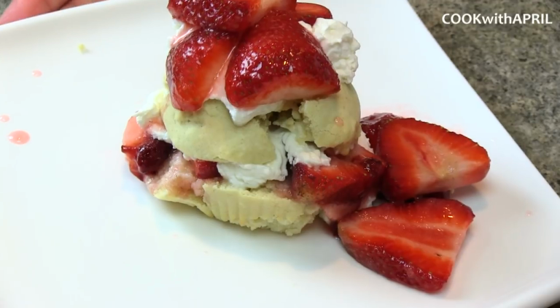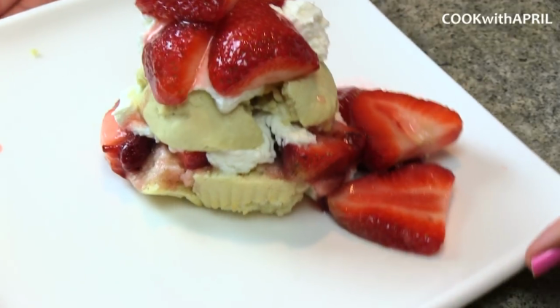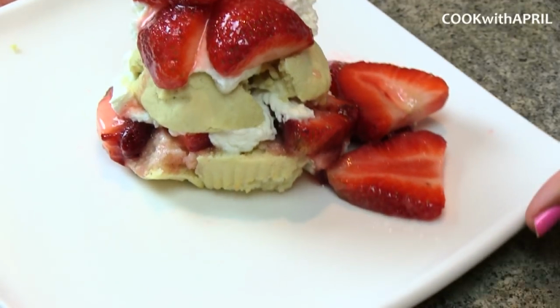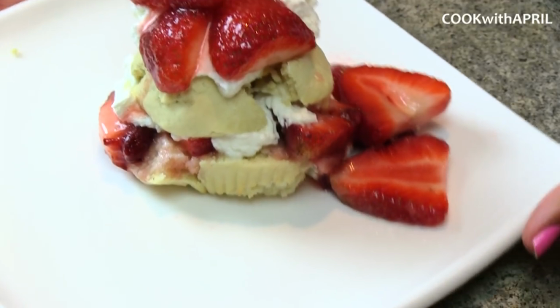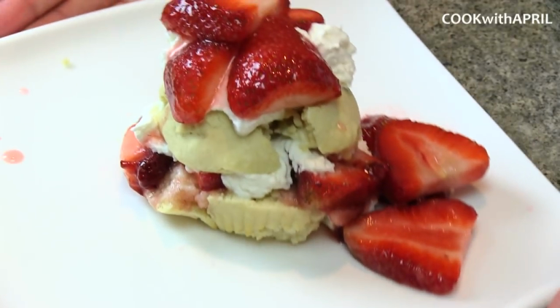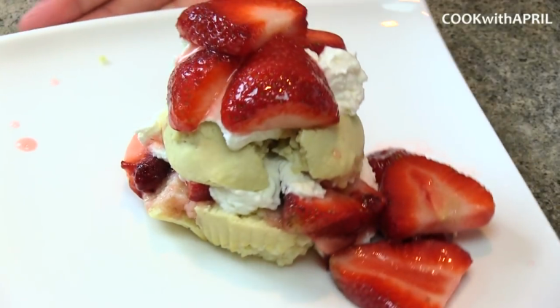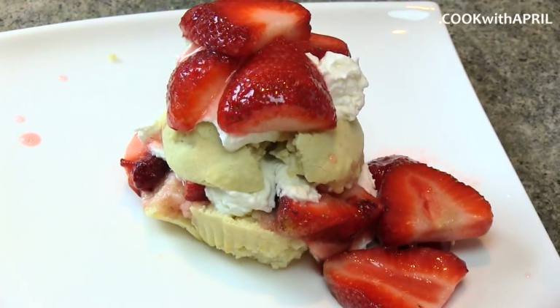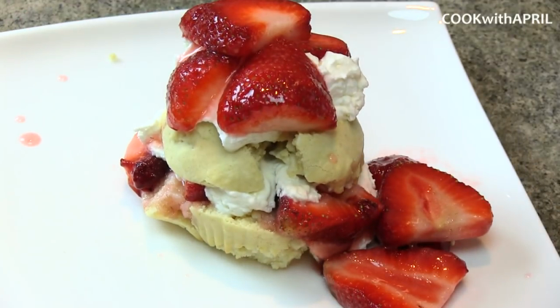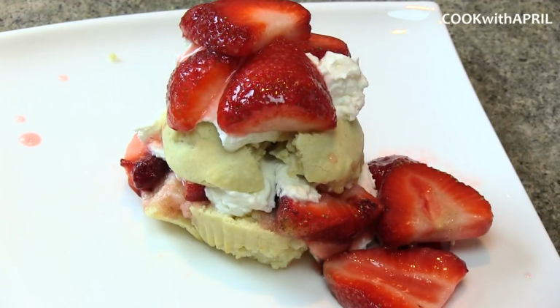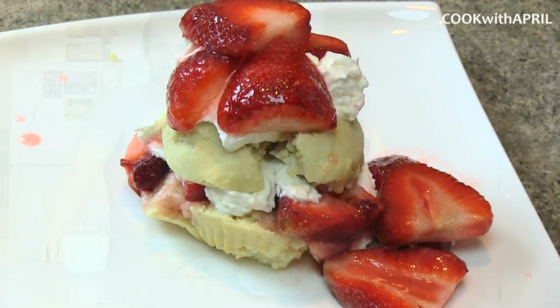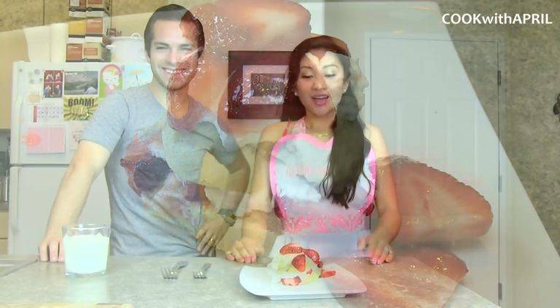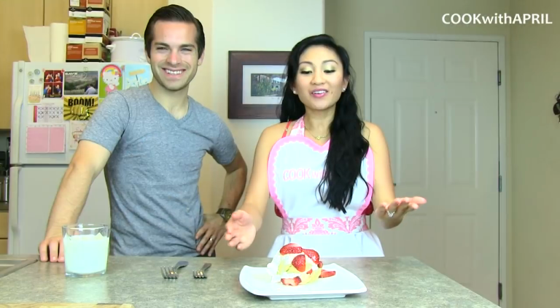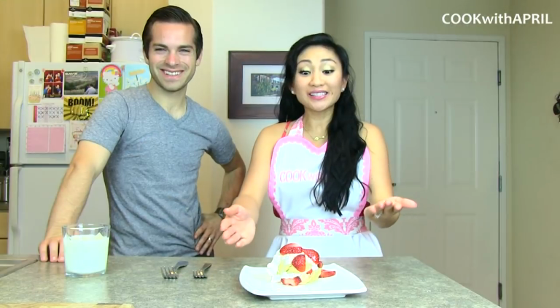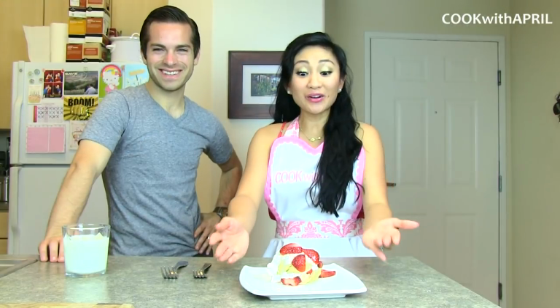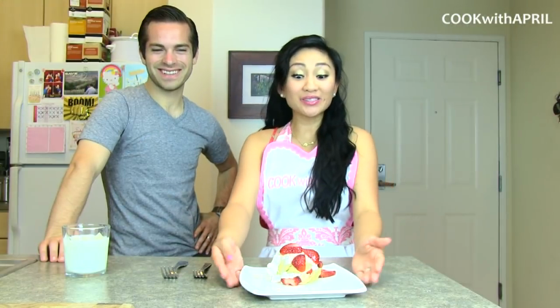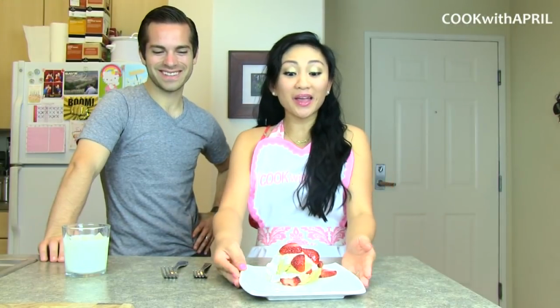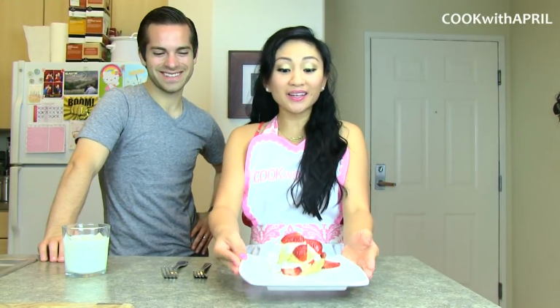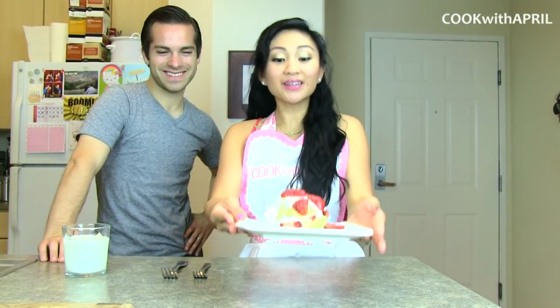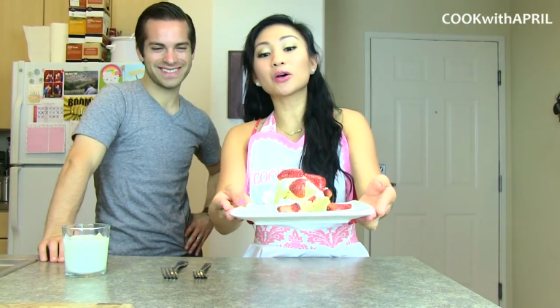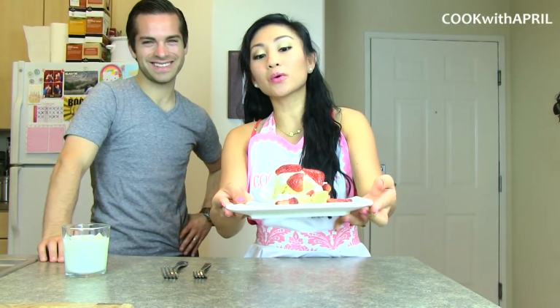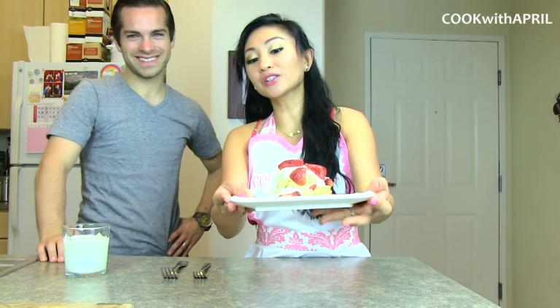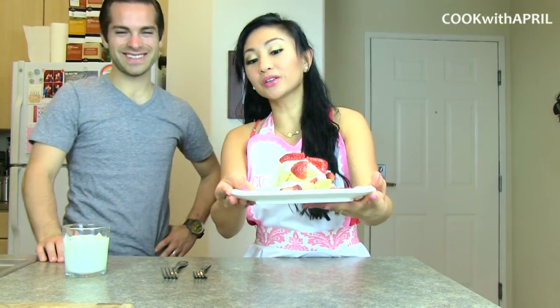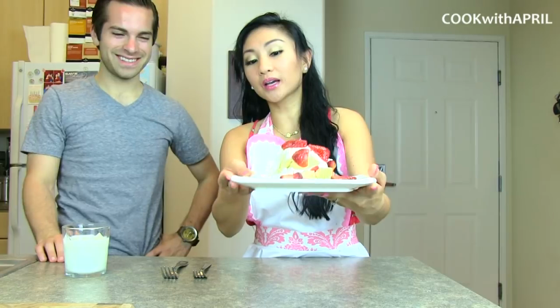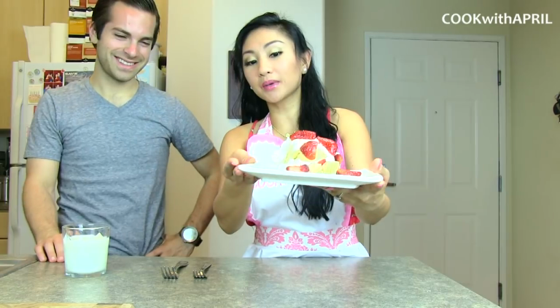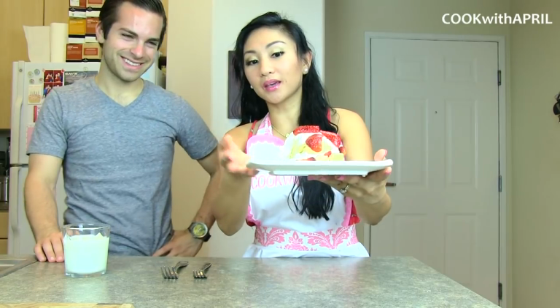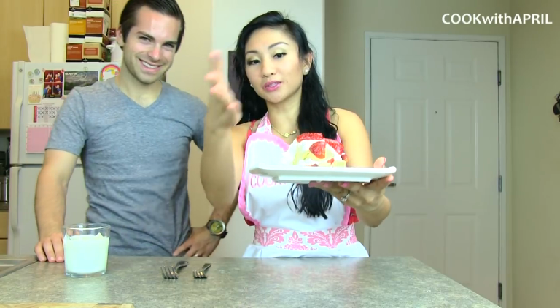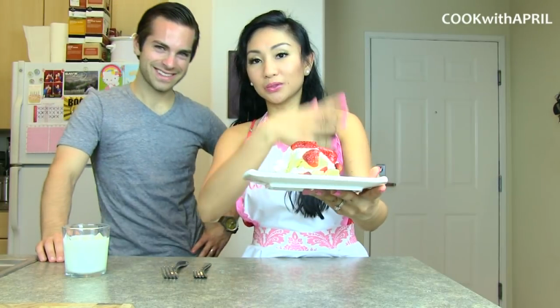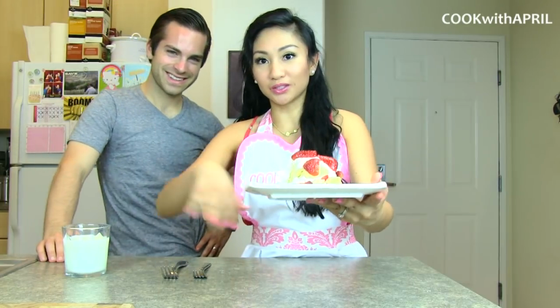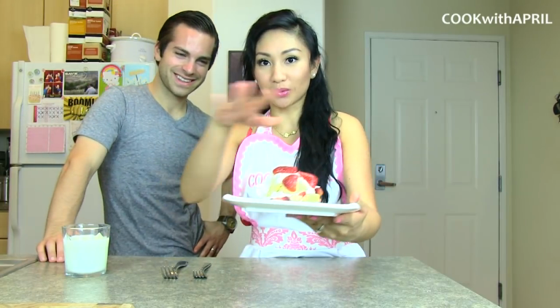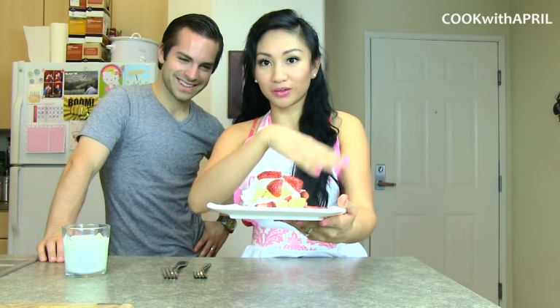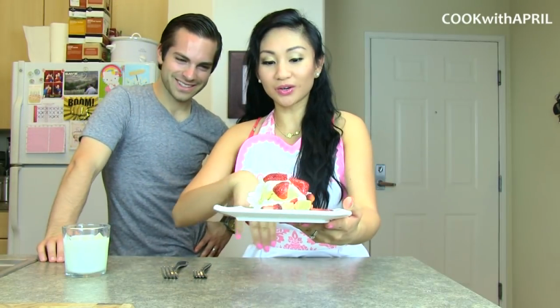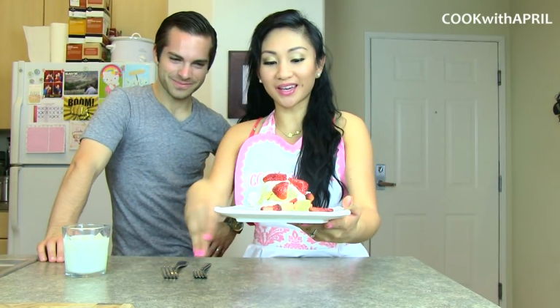It is so delicious. My husband had three. So it's ready — I turned the cupcake into the strawberry shortcake.